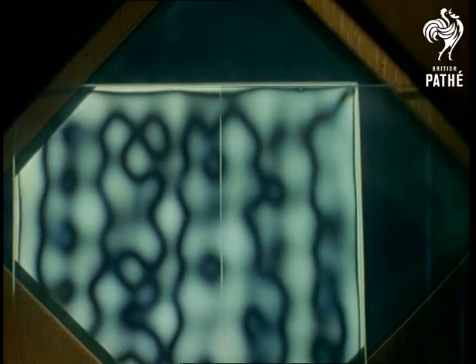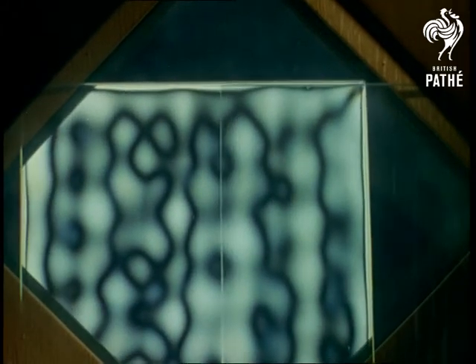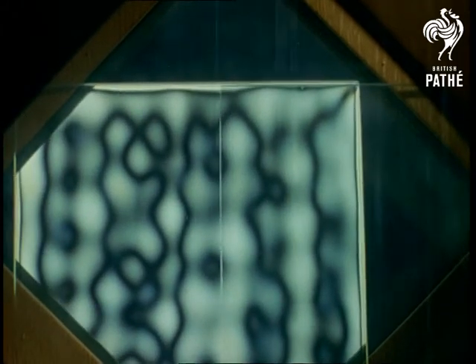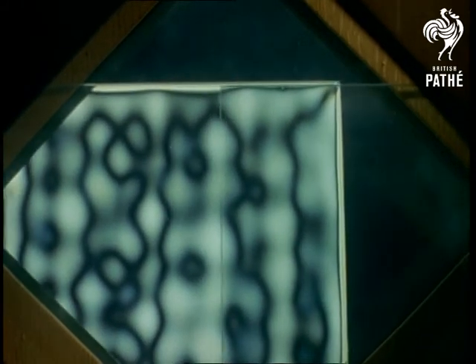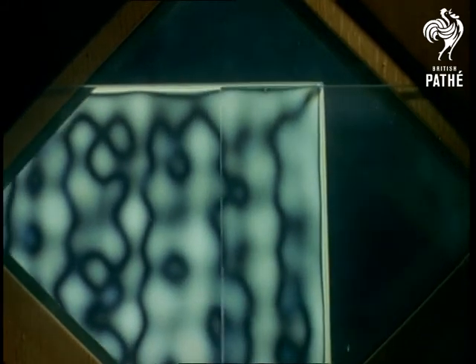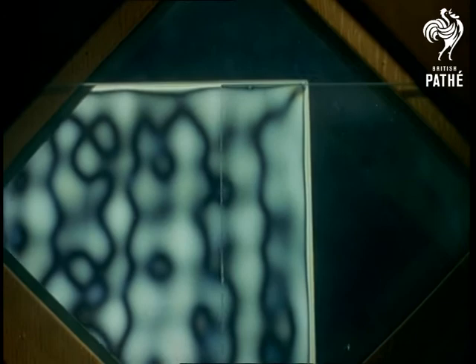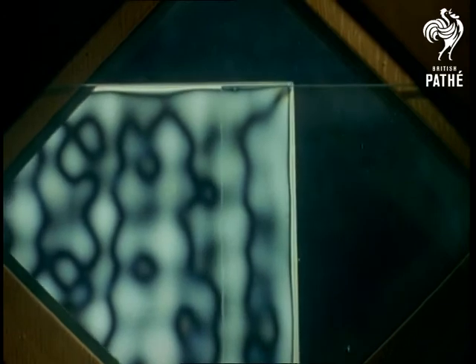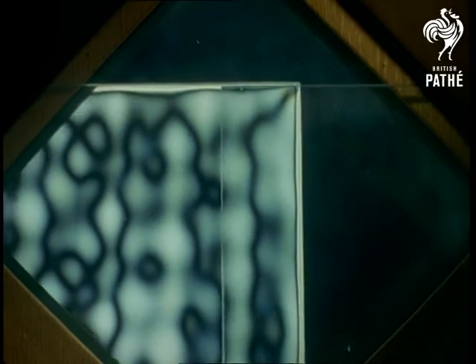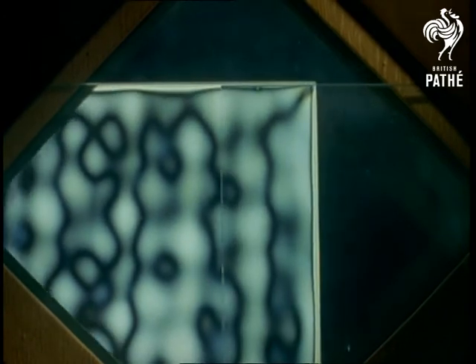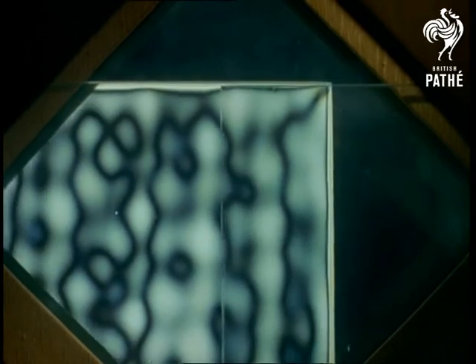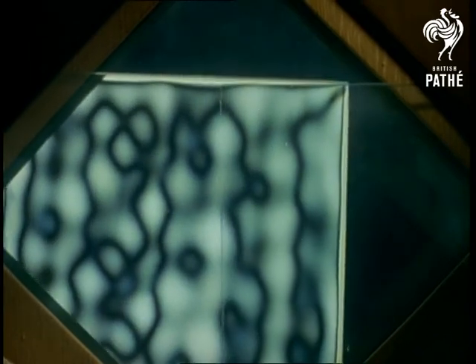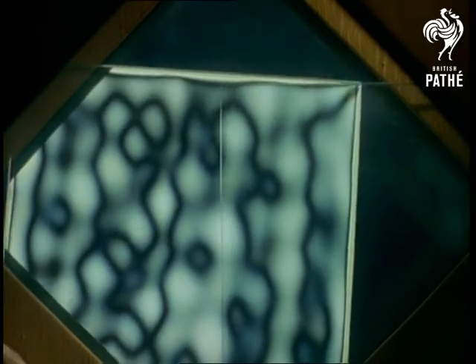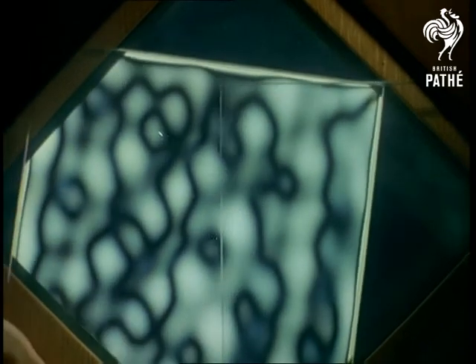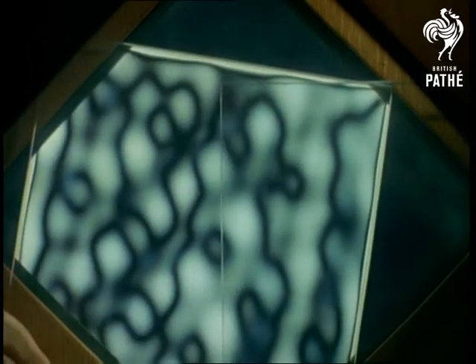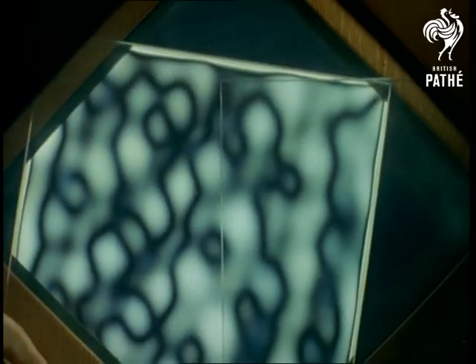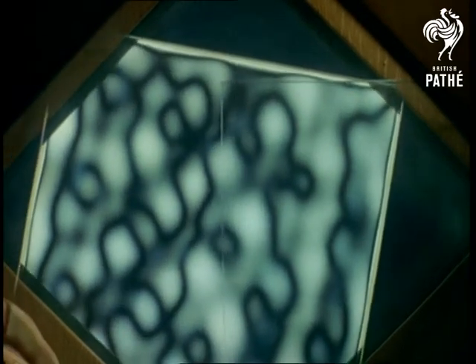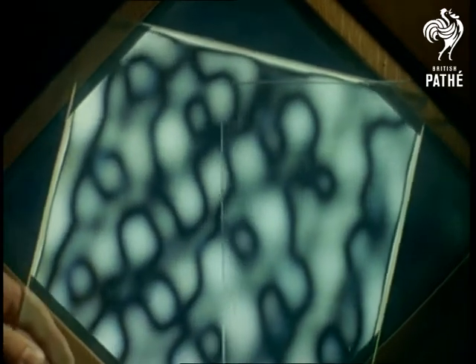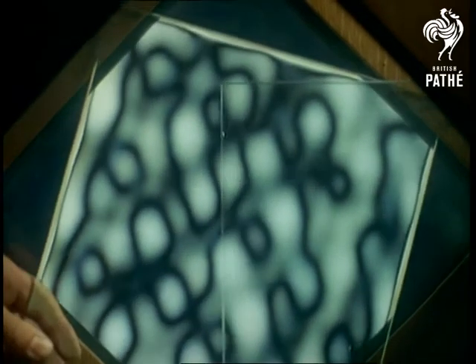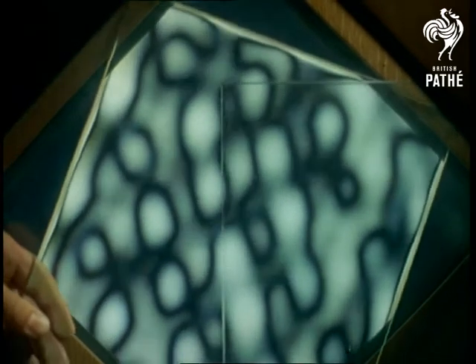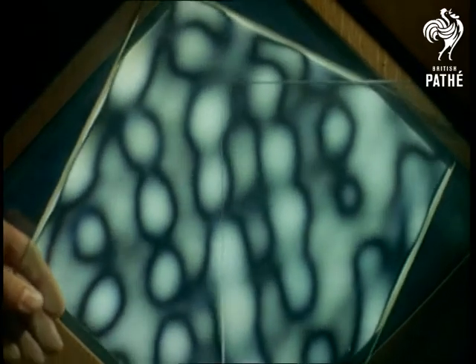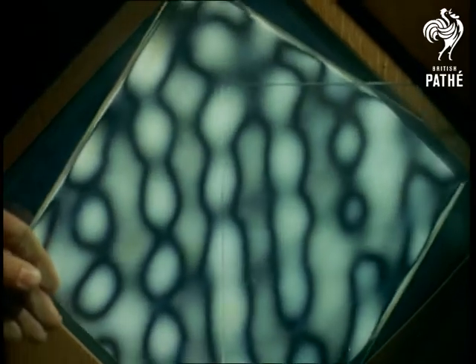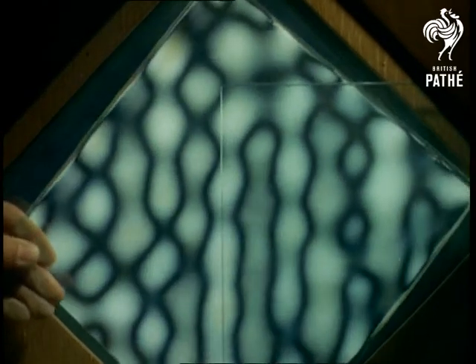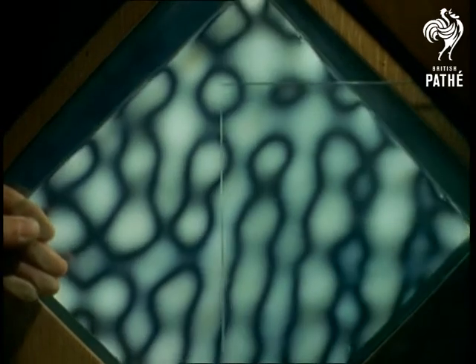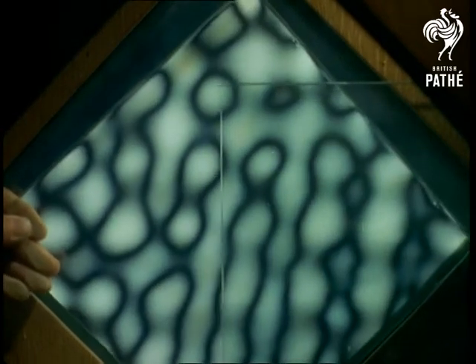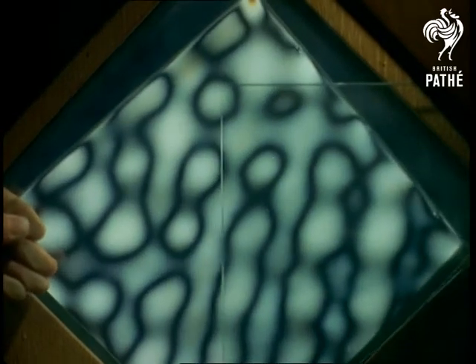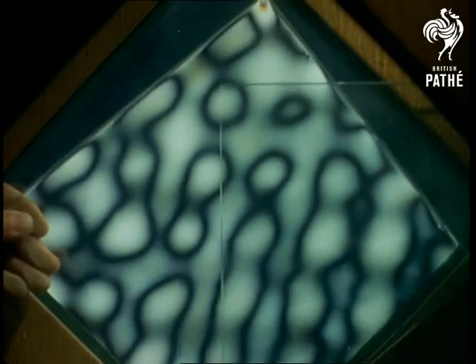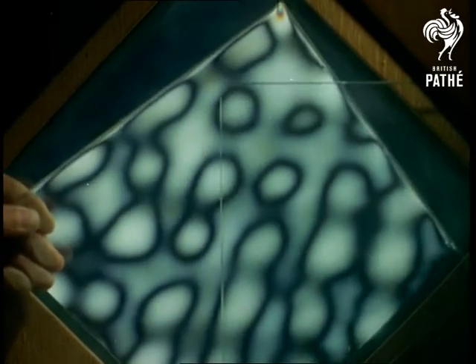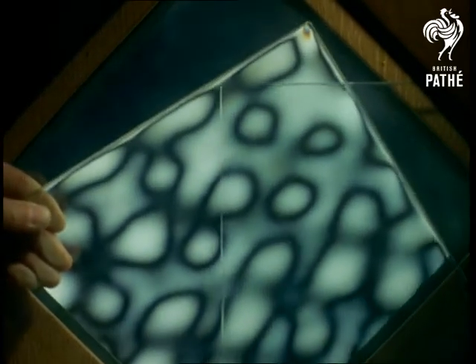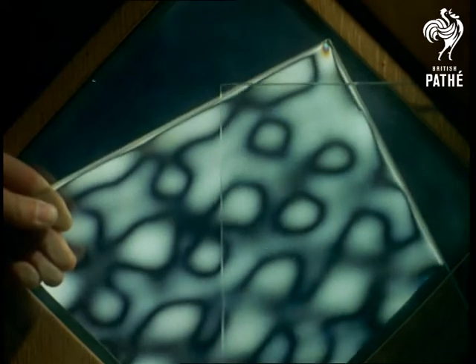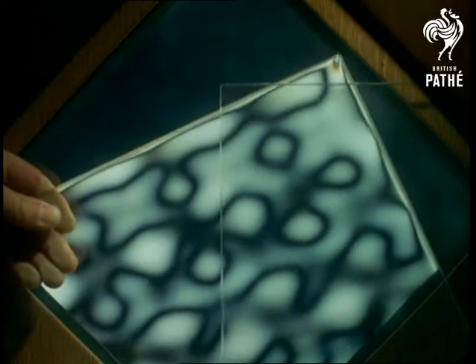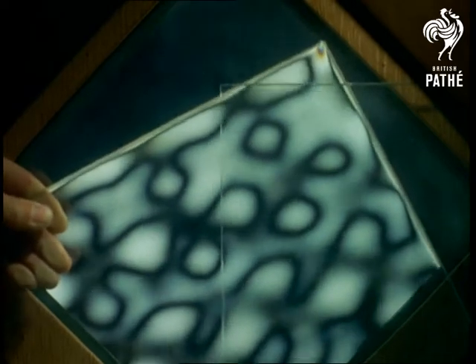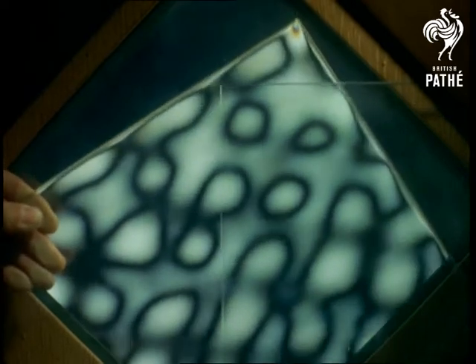These internal stresses can be seen when inspected by polarised light. Notice how they seem to change shape, rather like oil patterns, as the glass is turned.